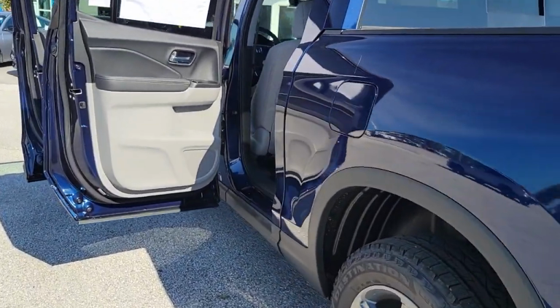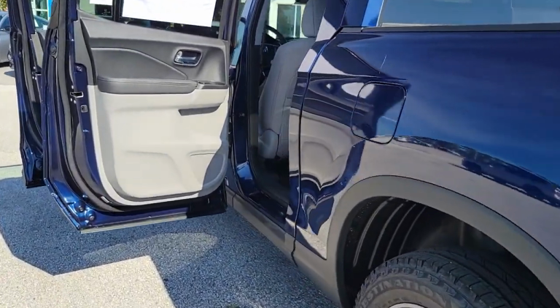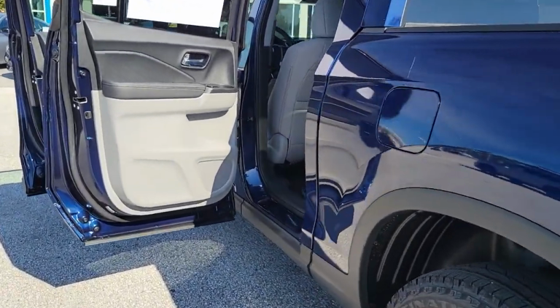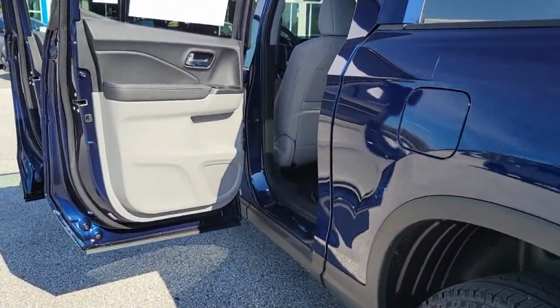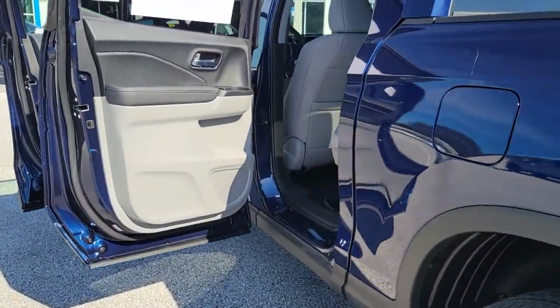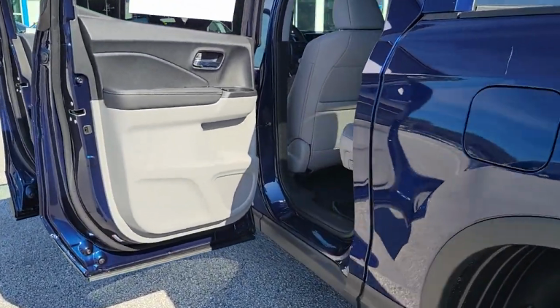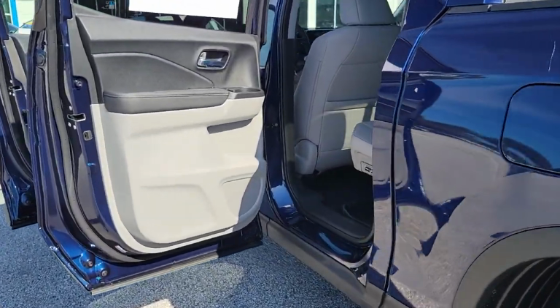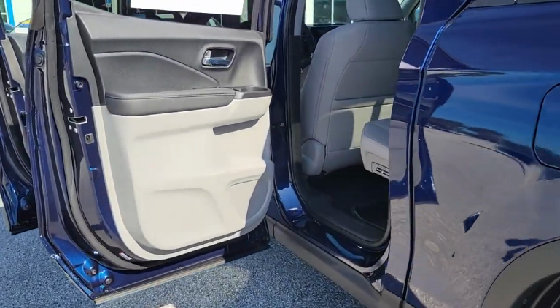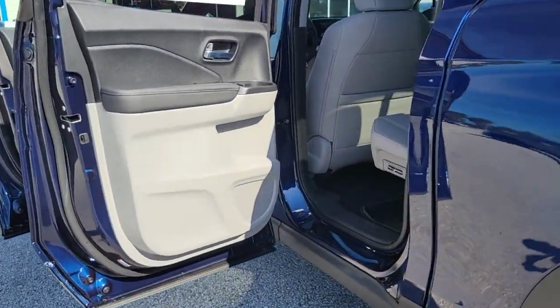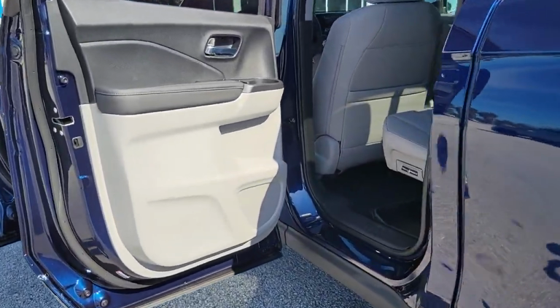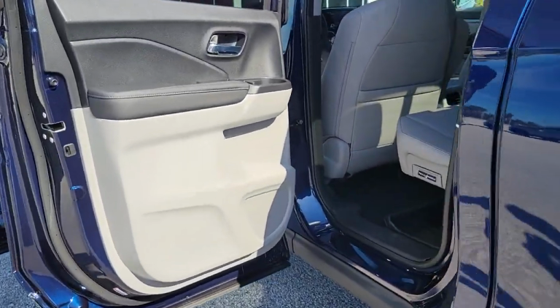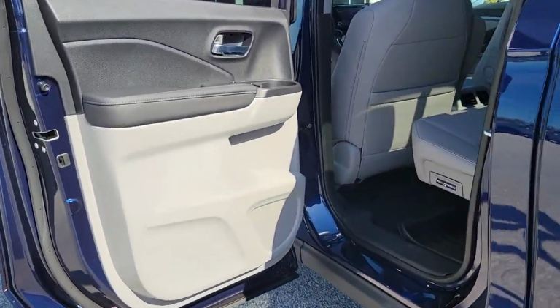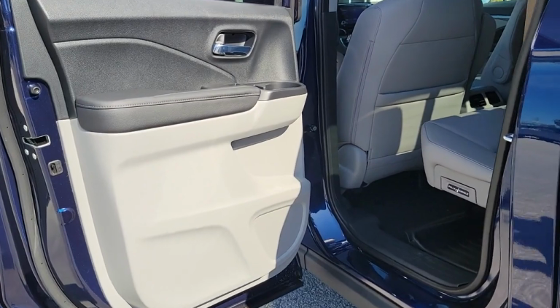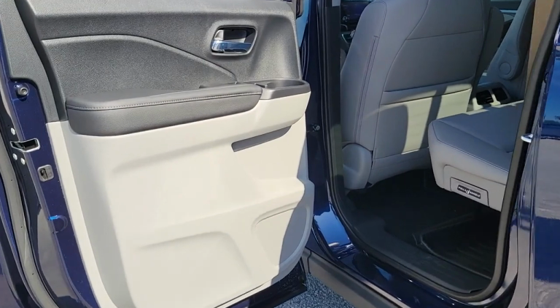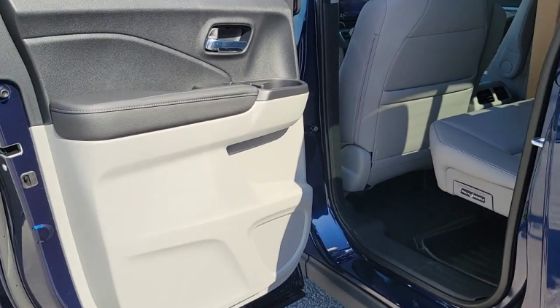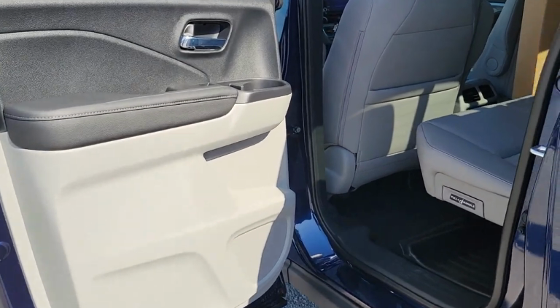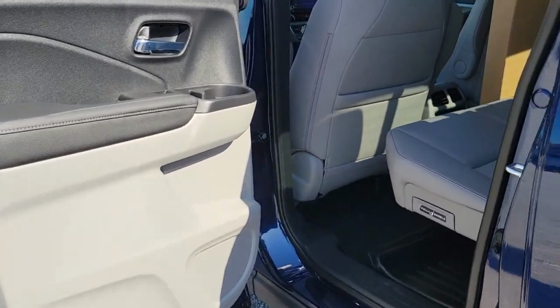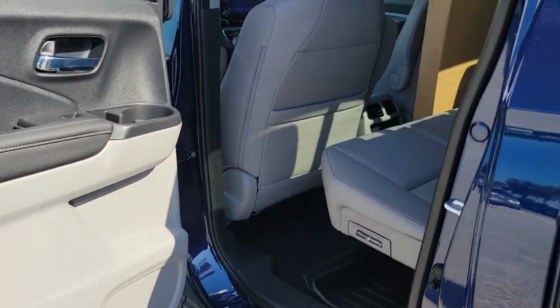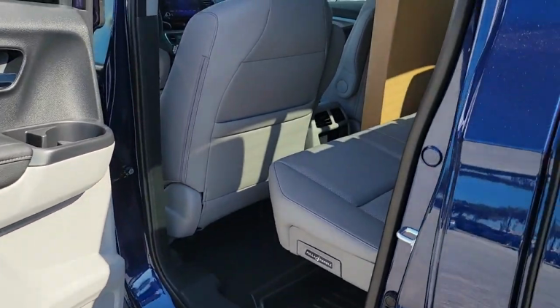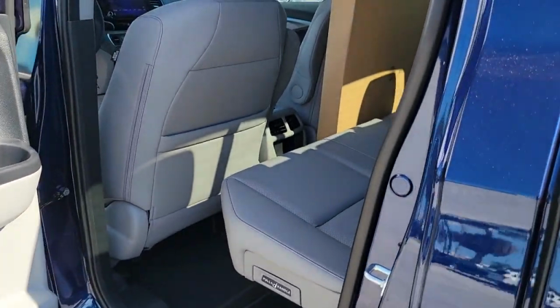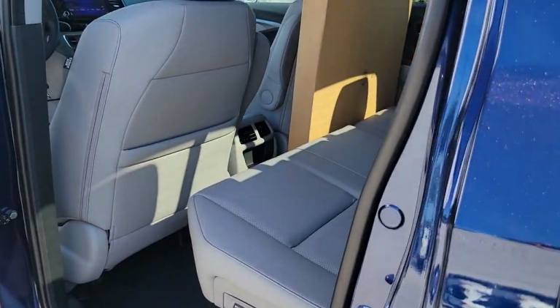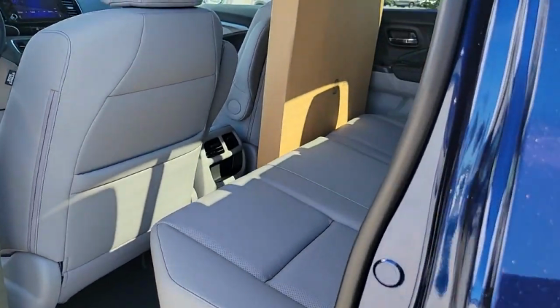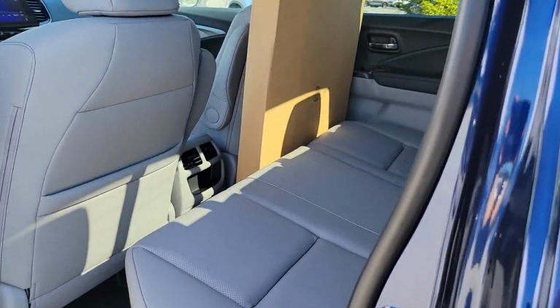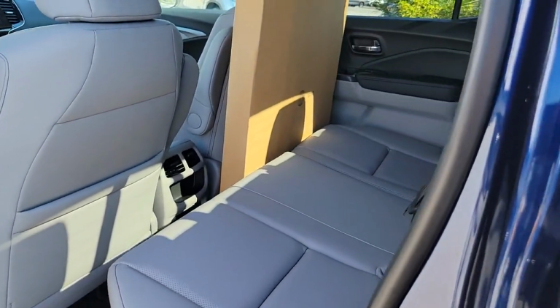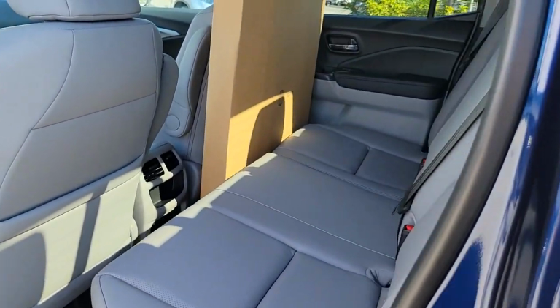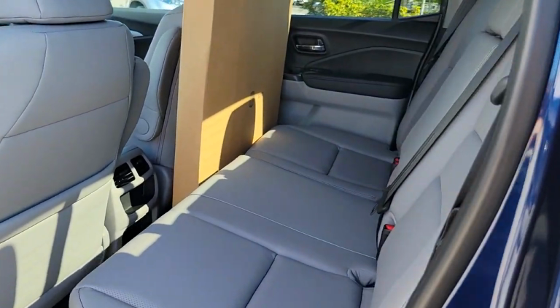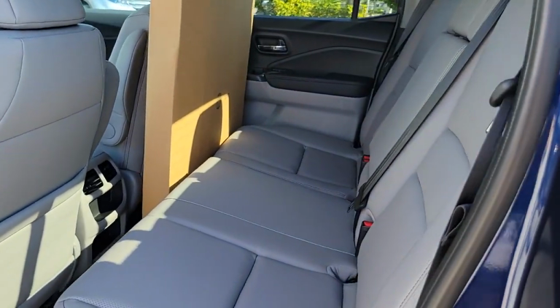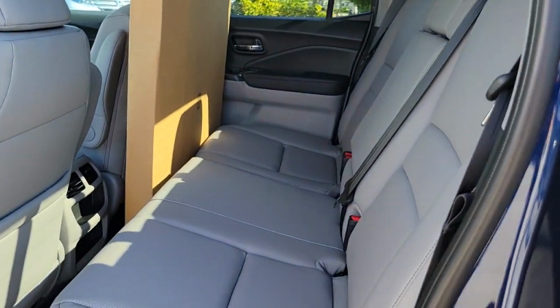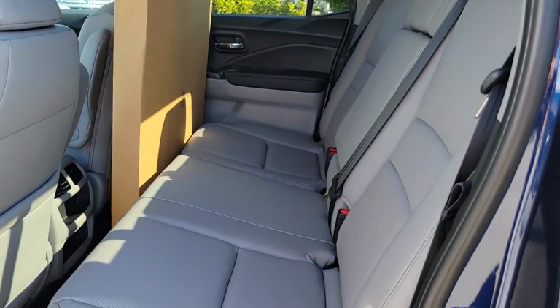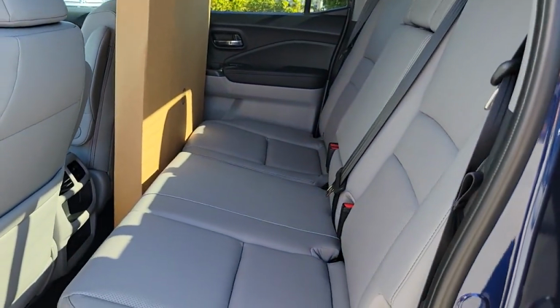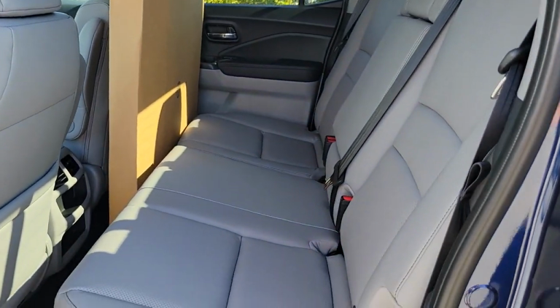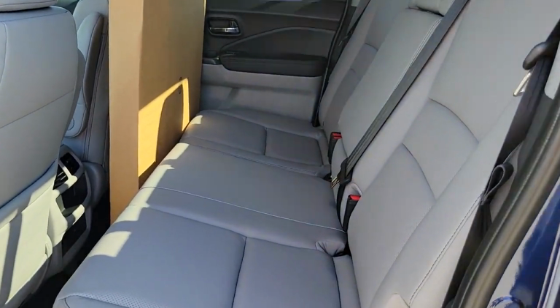Alarm, power driver's seat, dual-zone AC, aluminum wheels, rear AC.